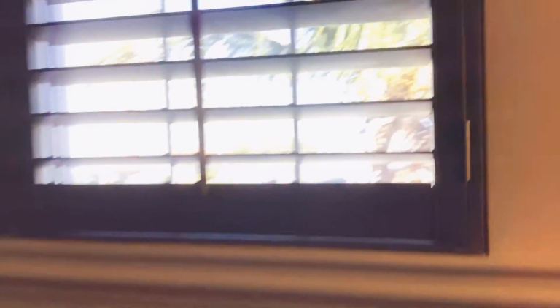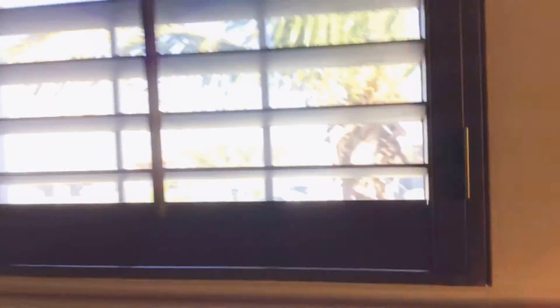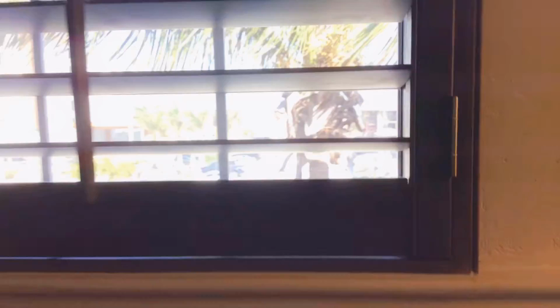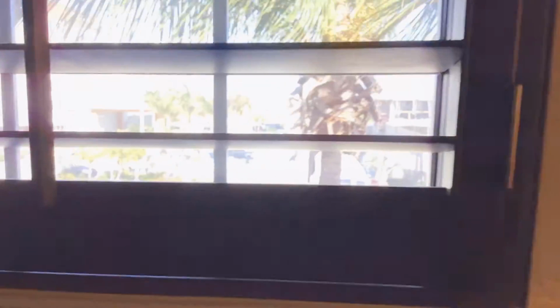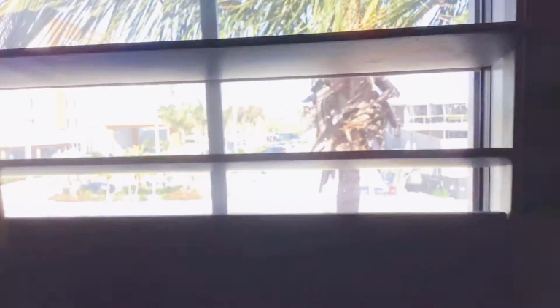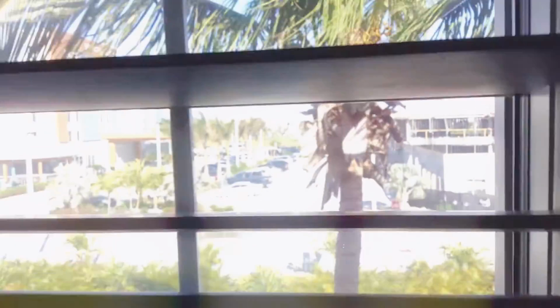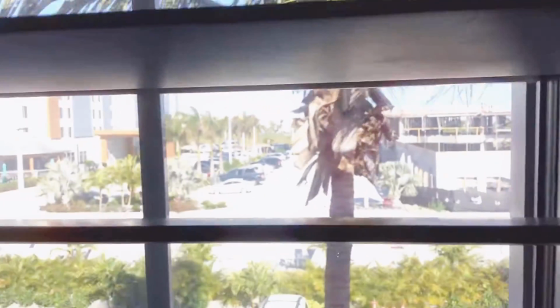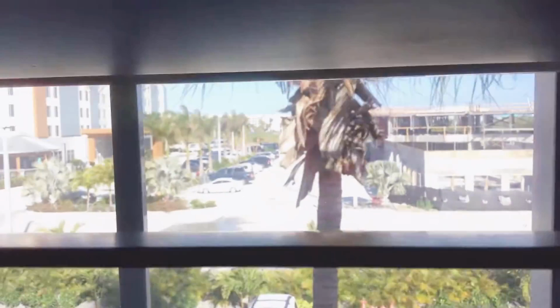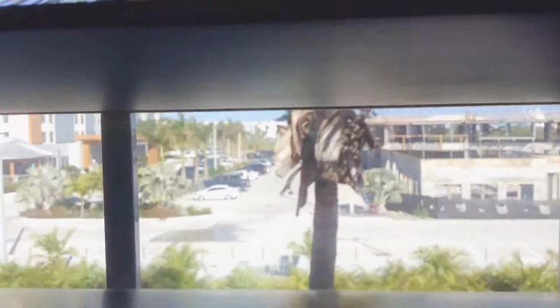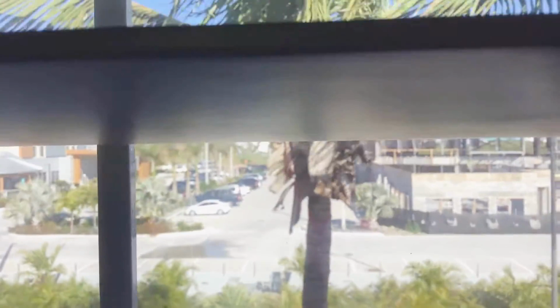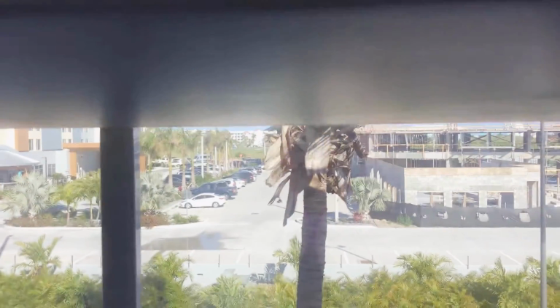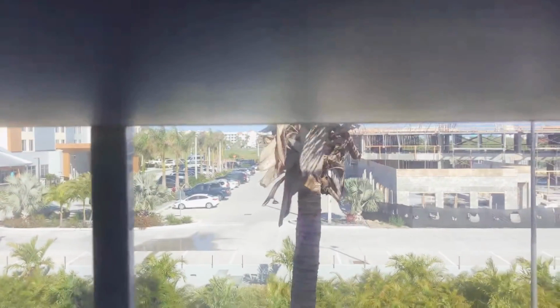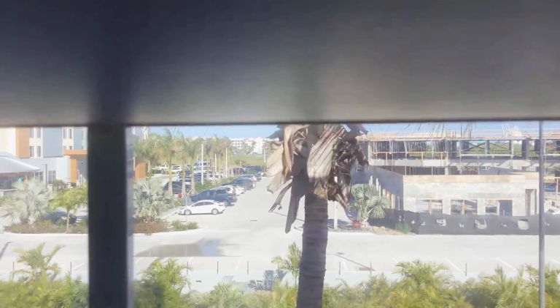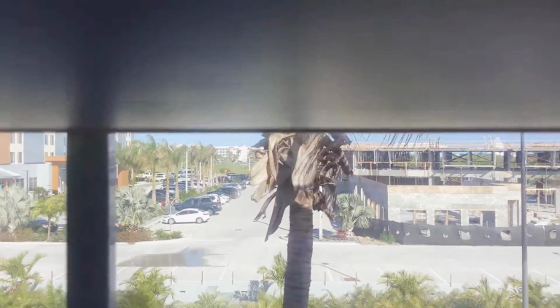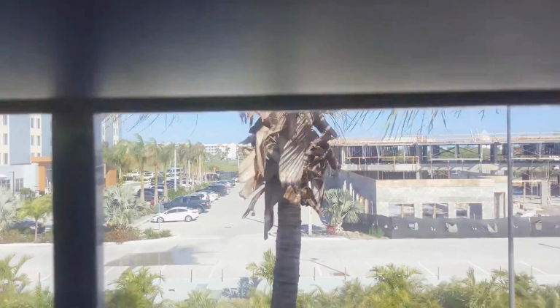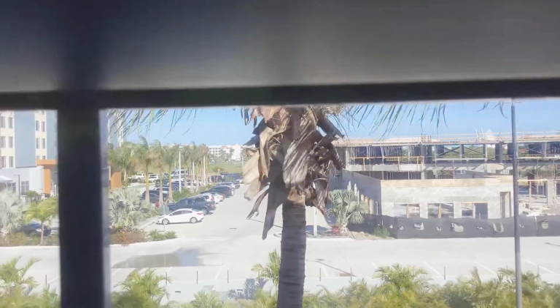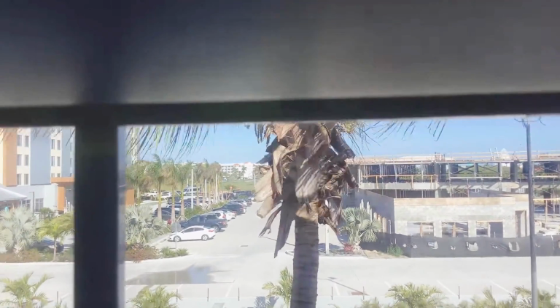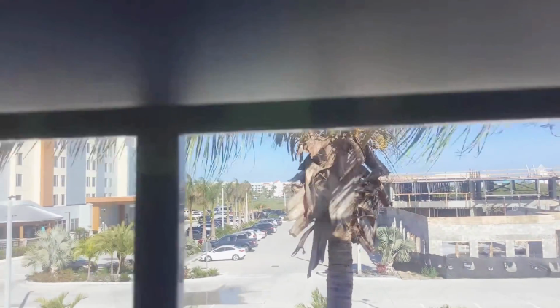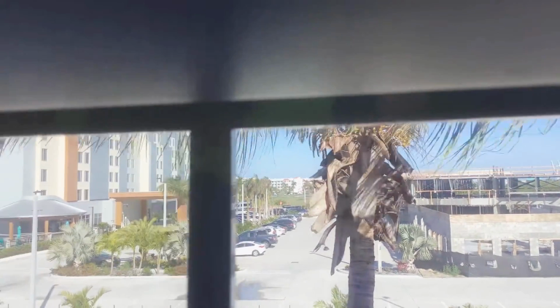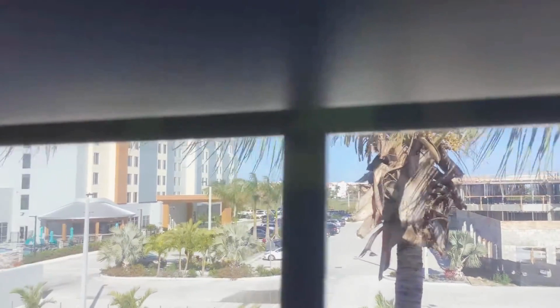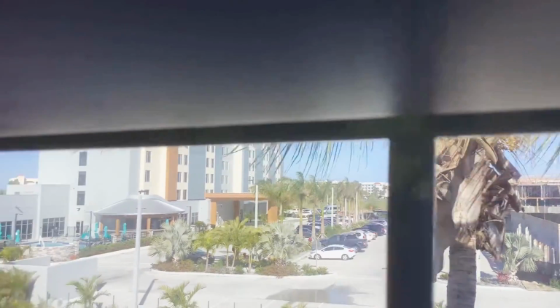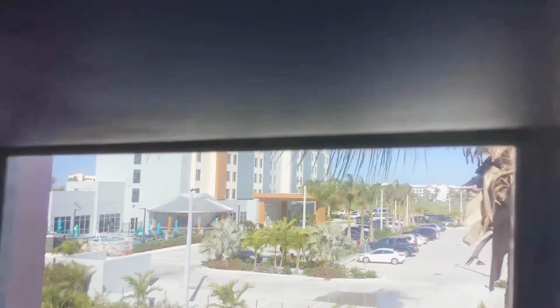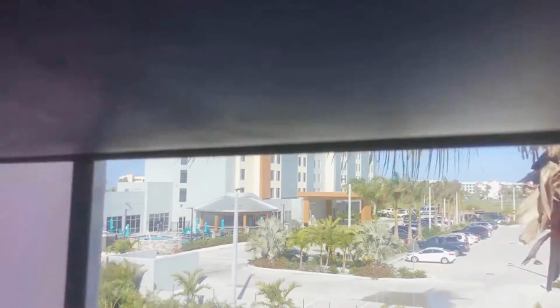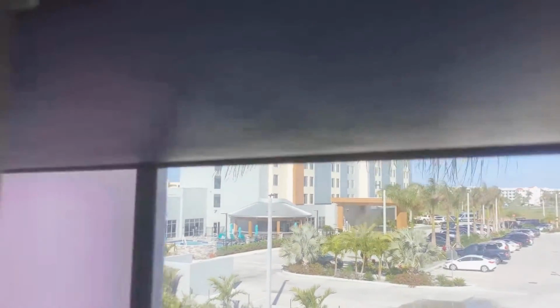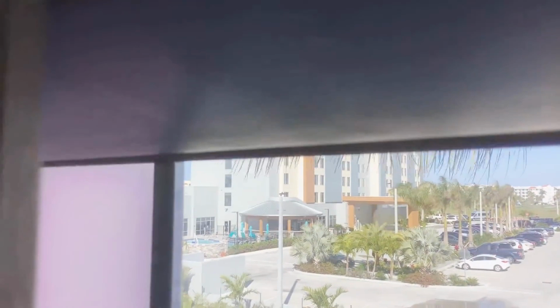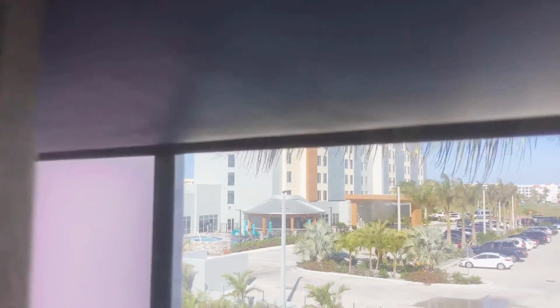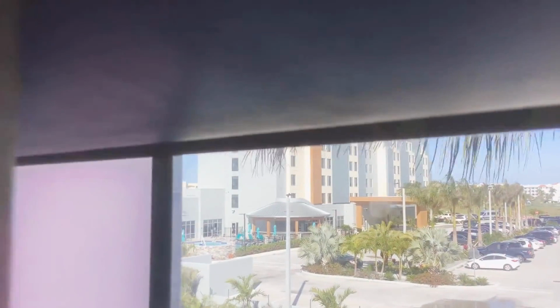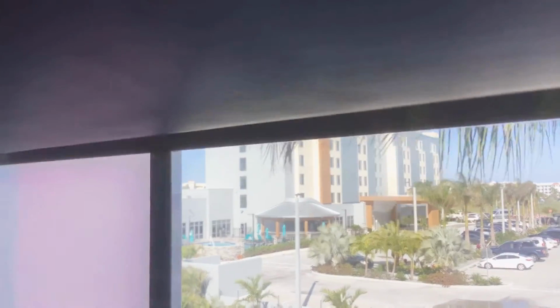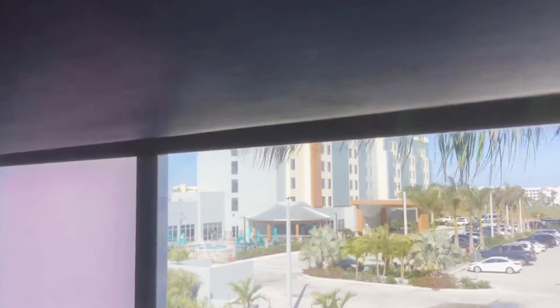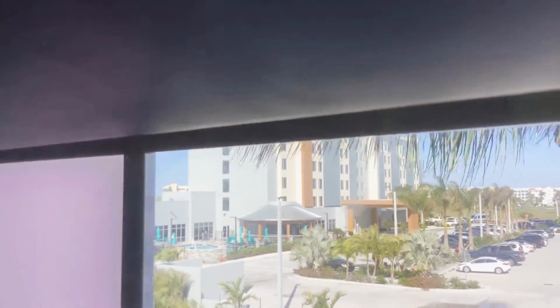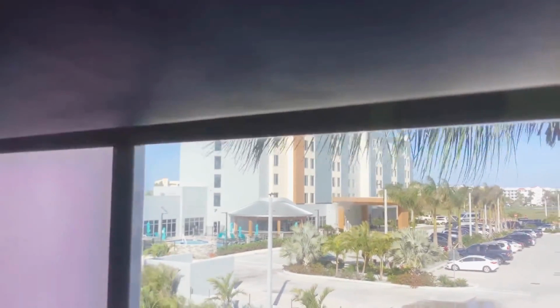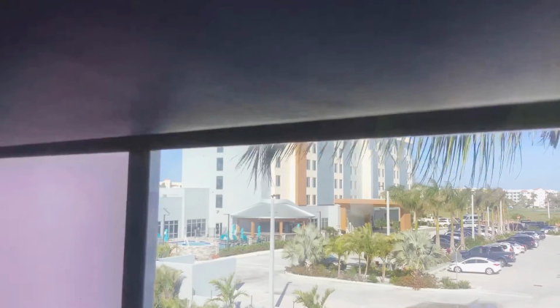We have a good view from our window, as you can see. That's the other hotel.